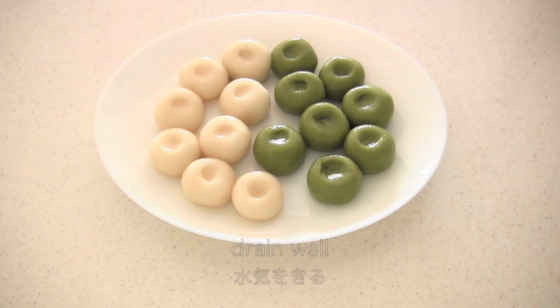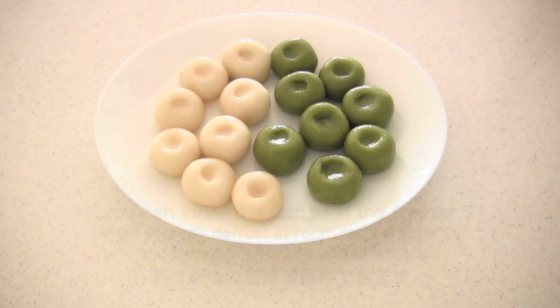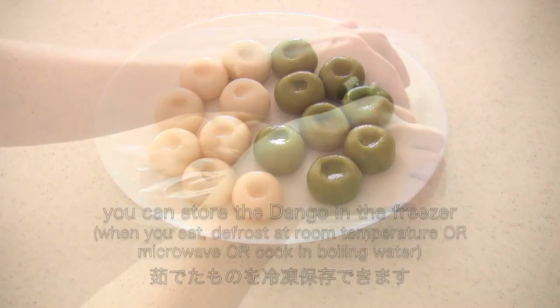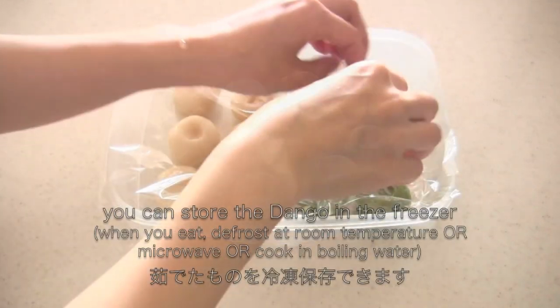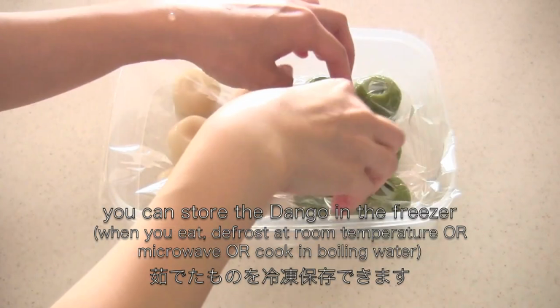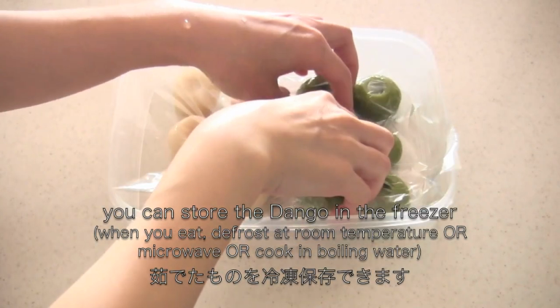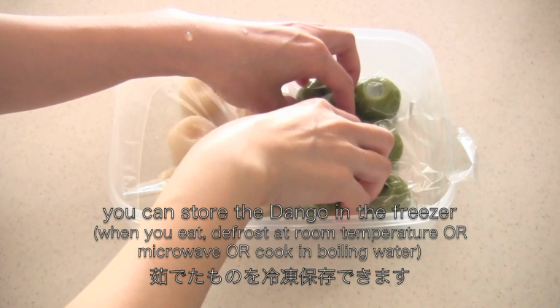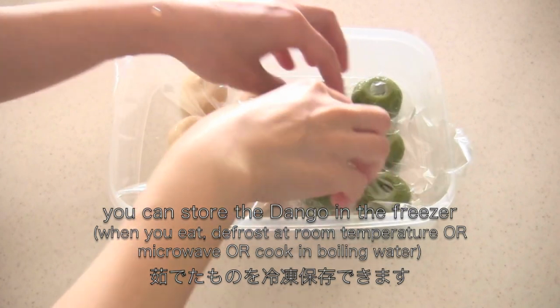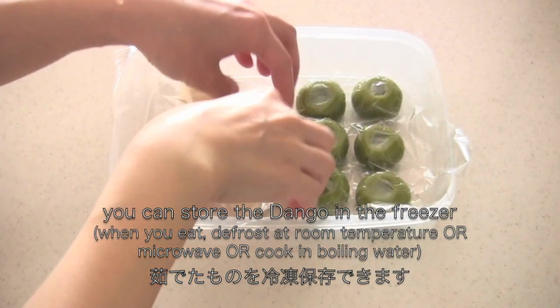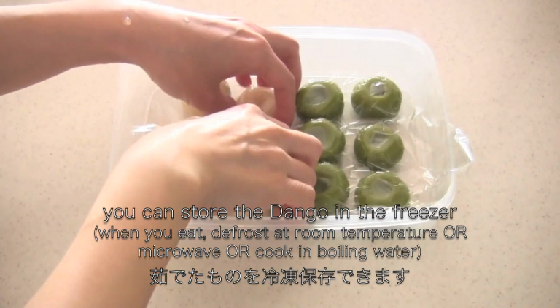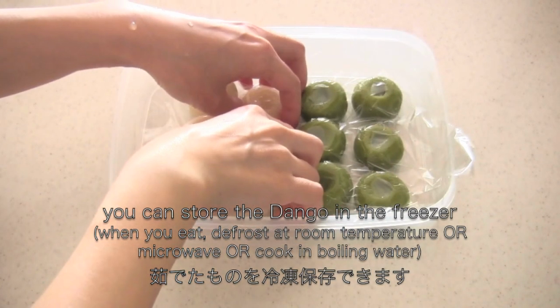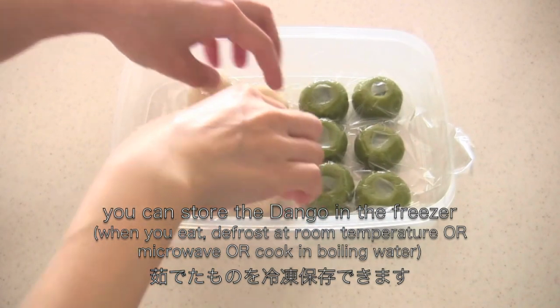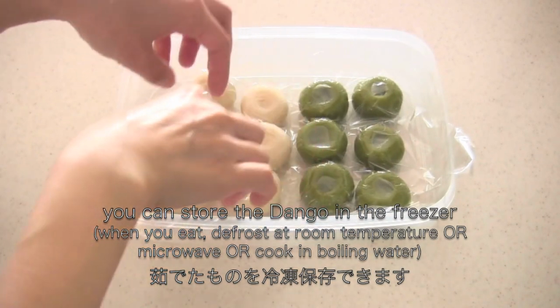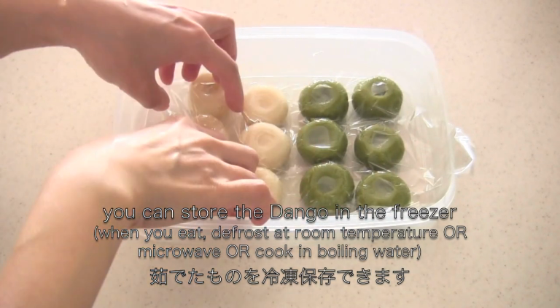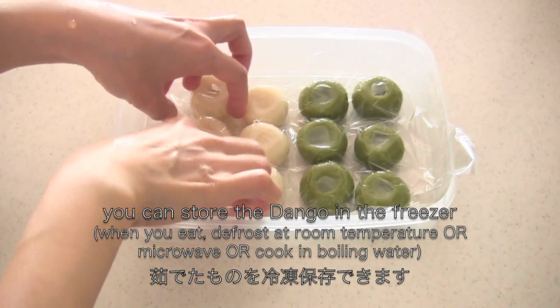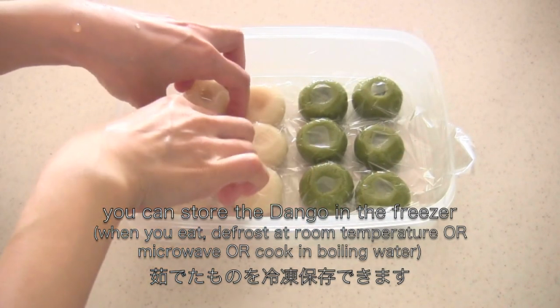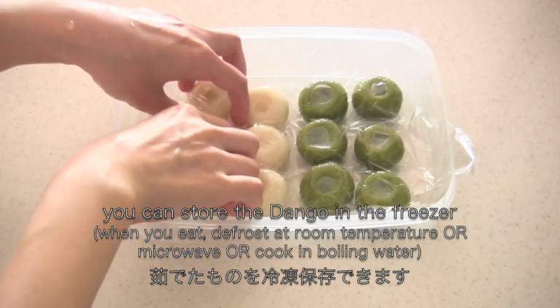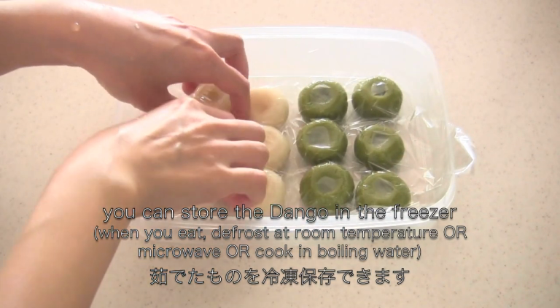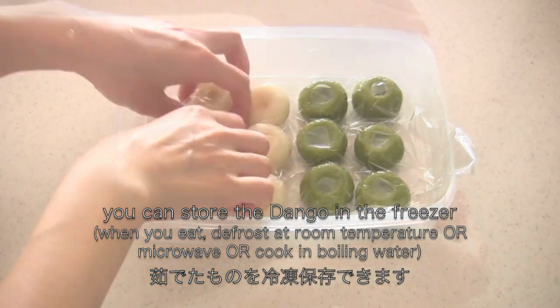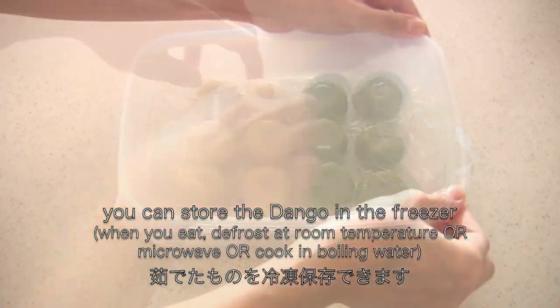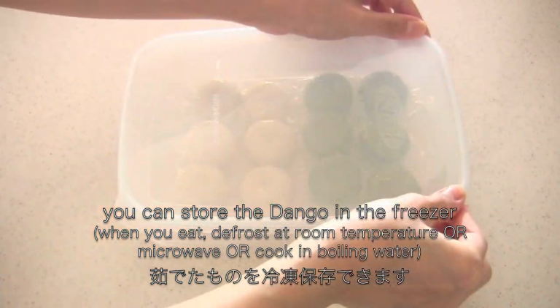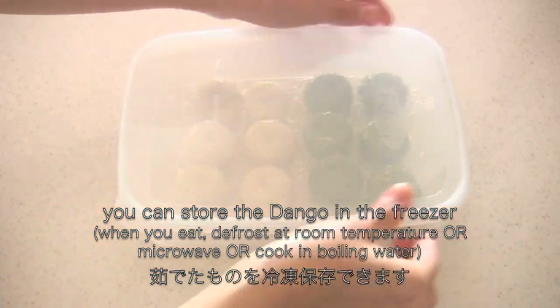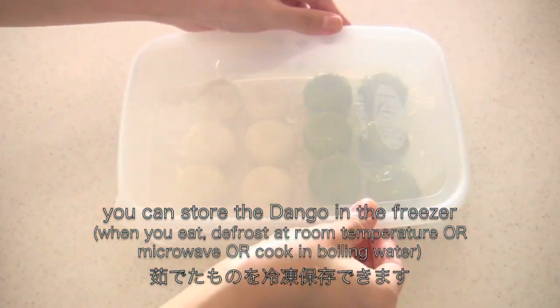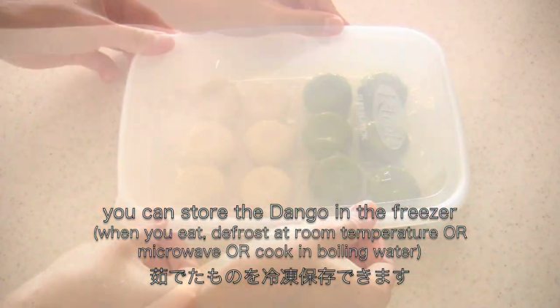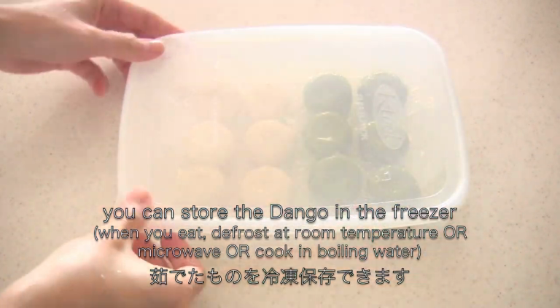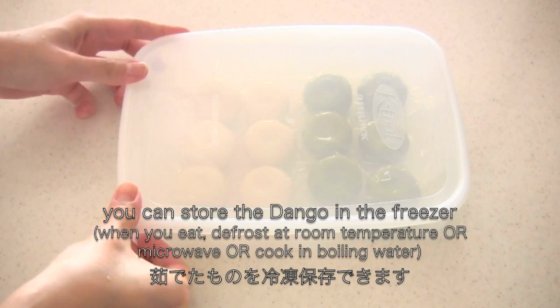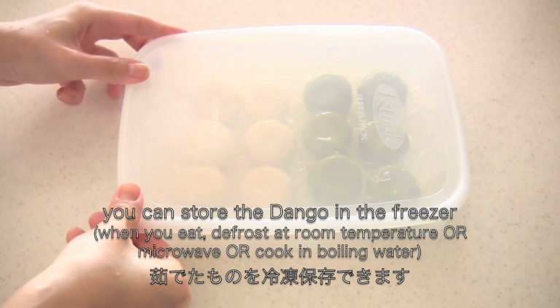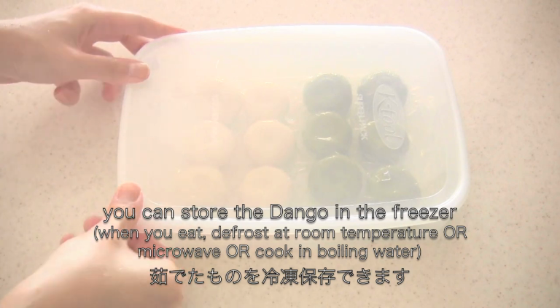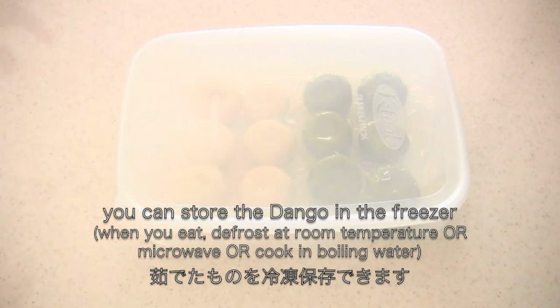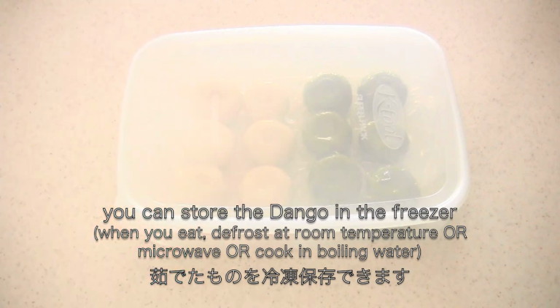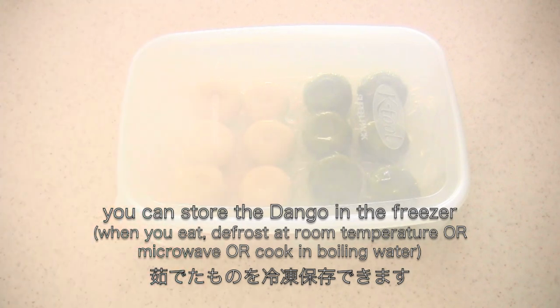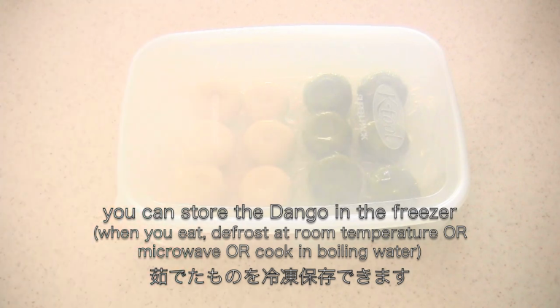If you are not eating them all, you can store the dango in the freezer. Make sure they don't stick to each other.